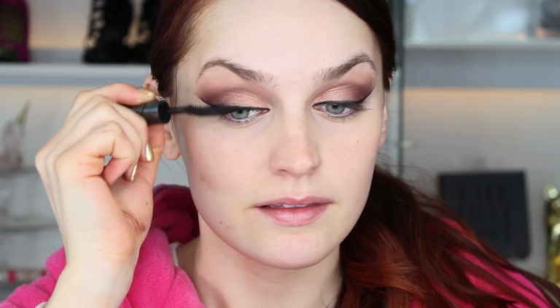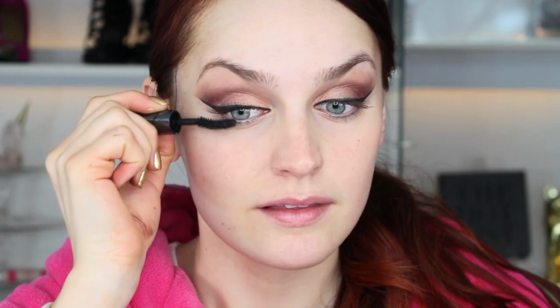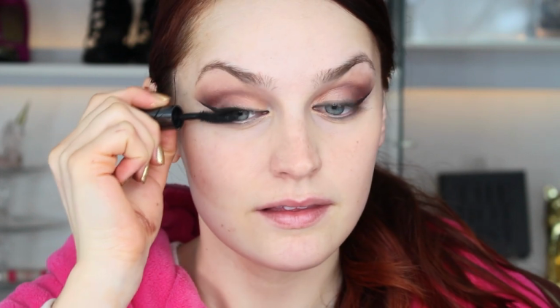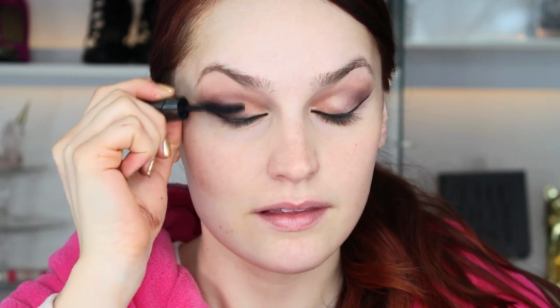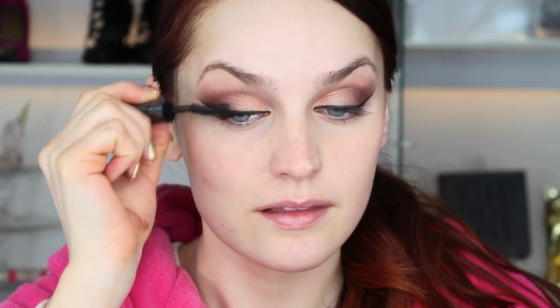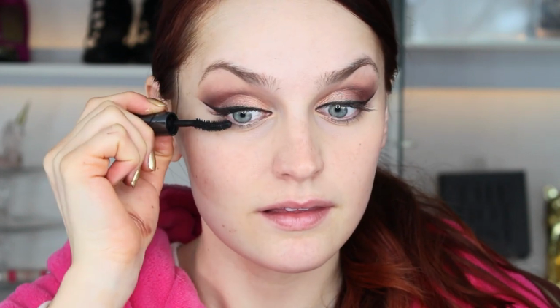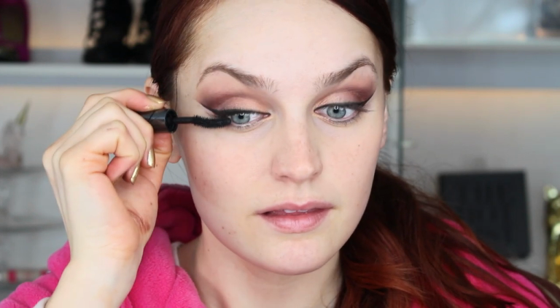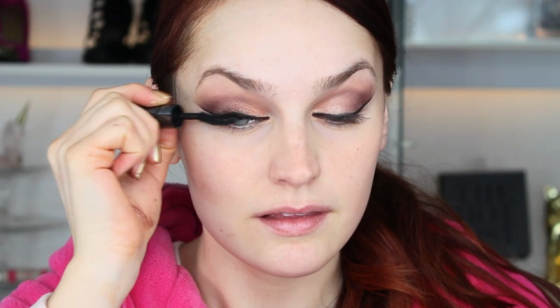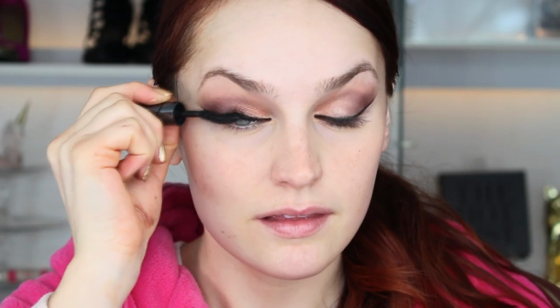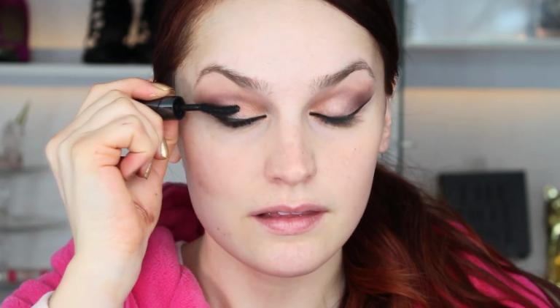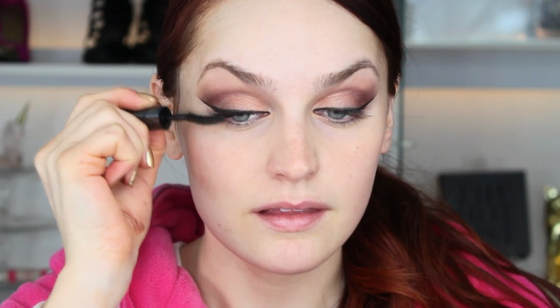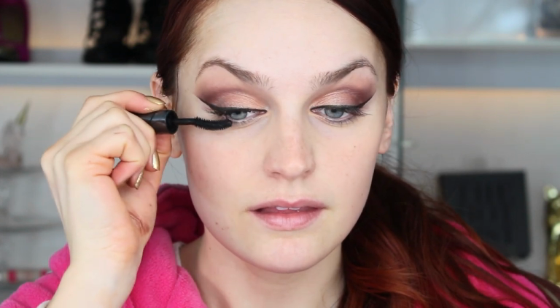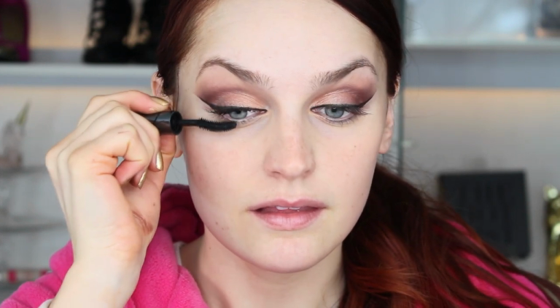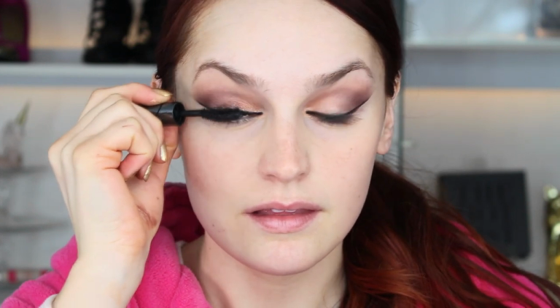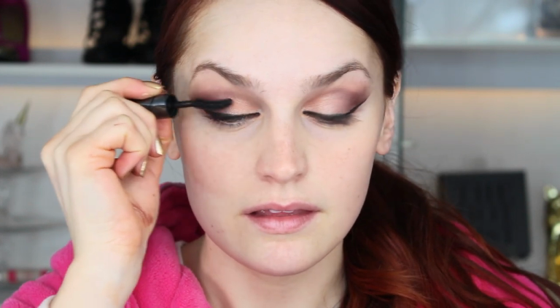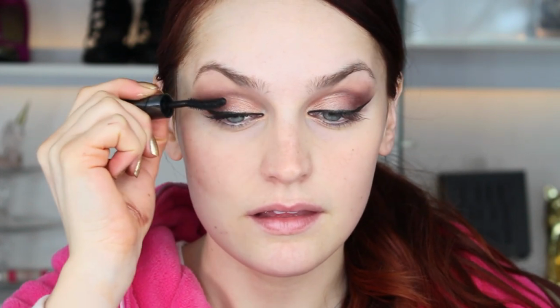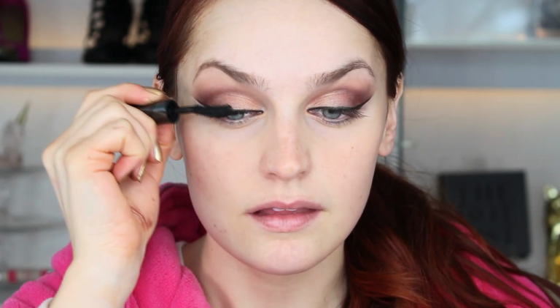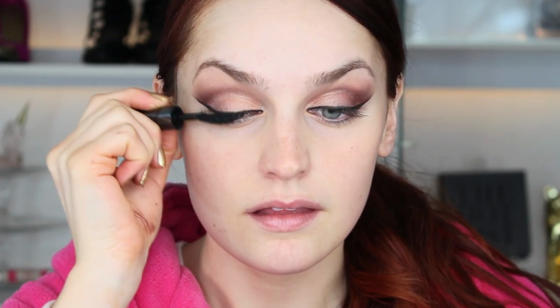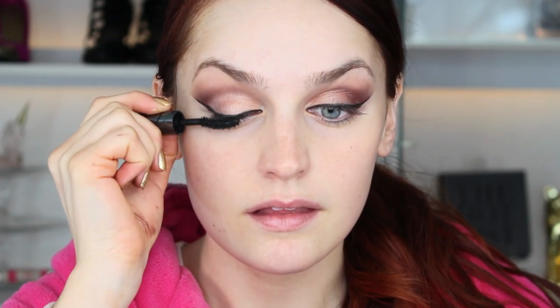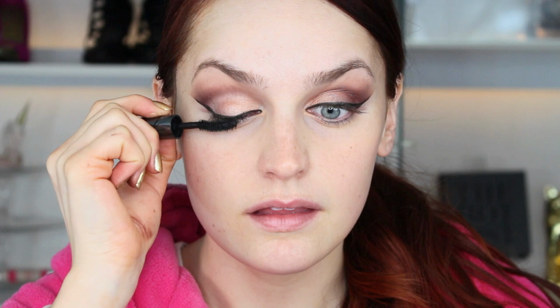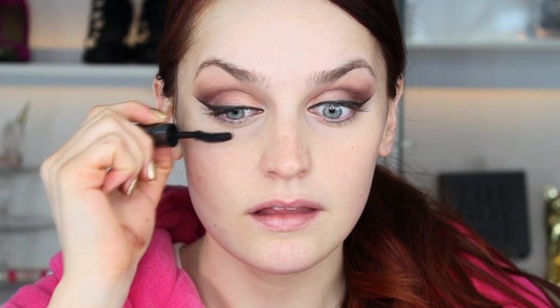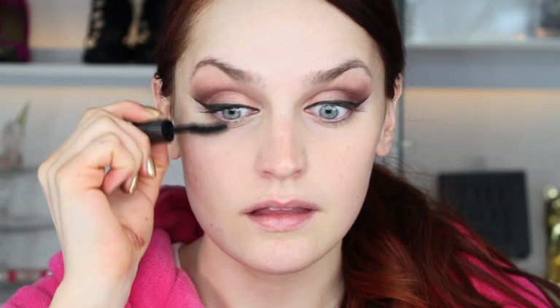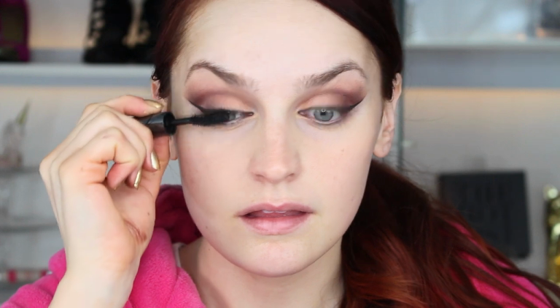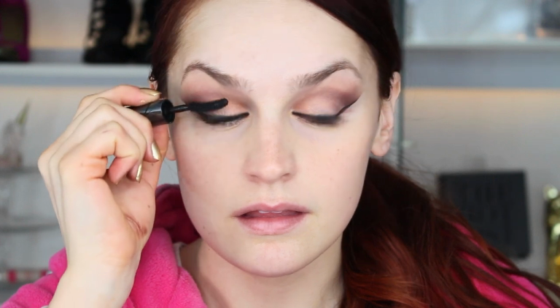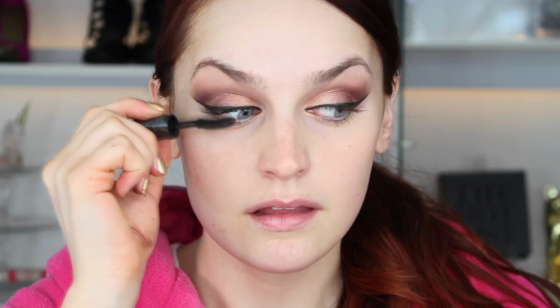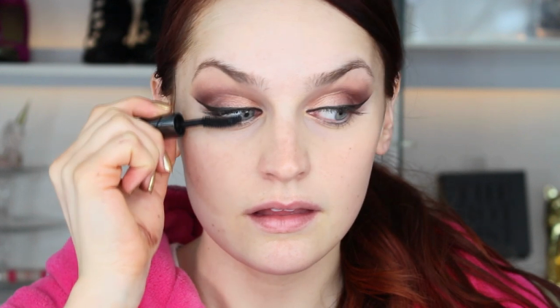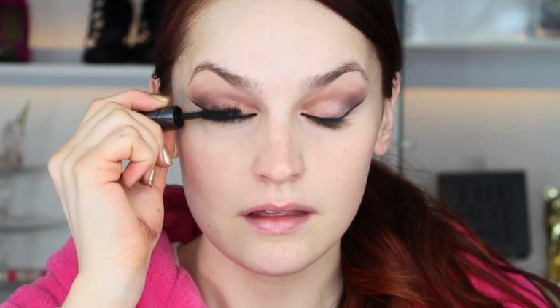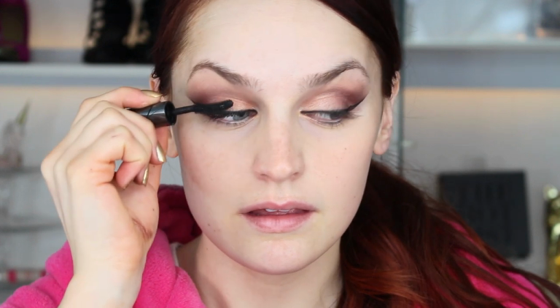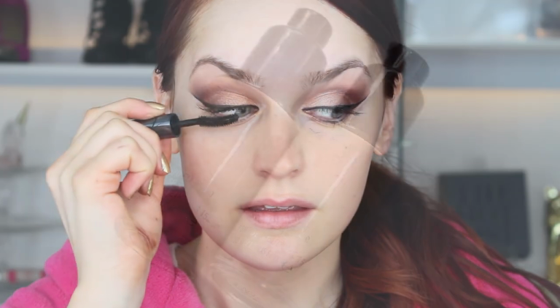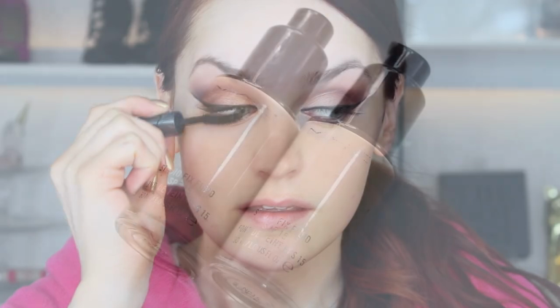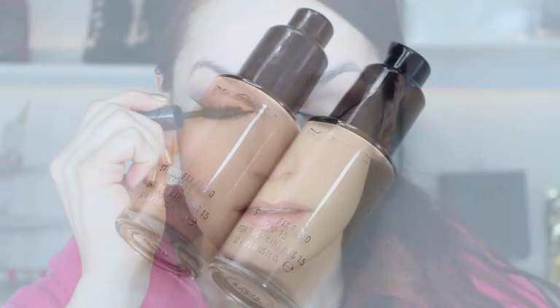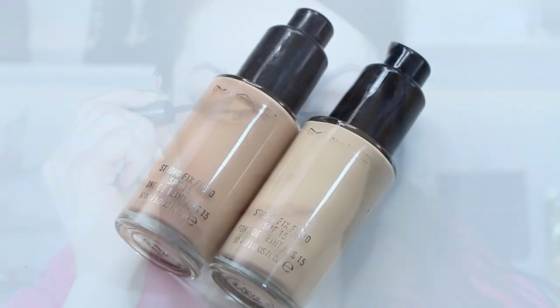Don't forget to prep your lashes with some mascara on your upper and lower lashes. We're going to put falsies on later, but I forgot to do them just yet.